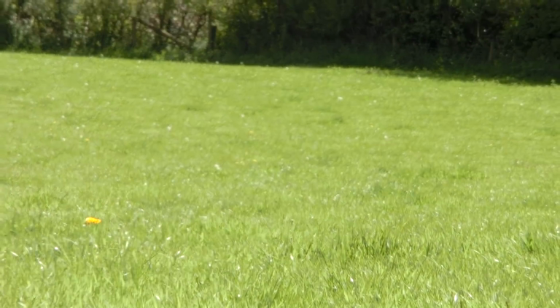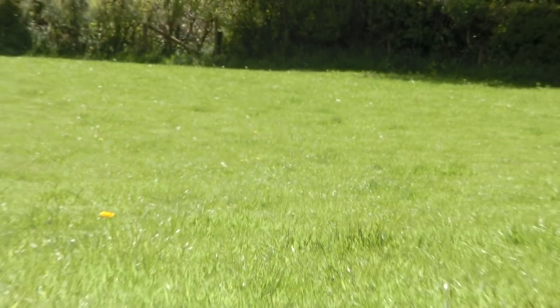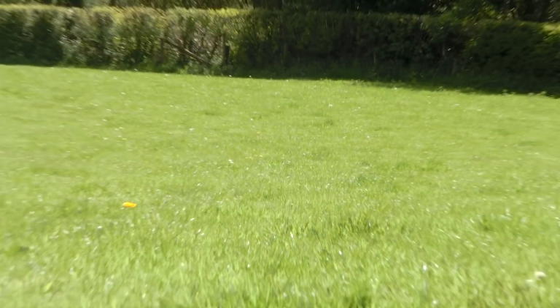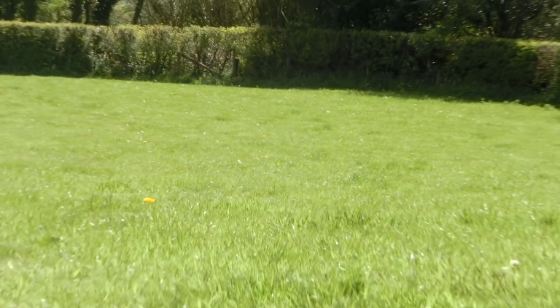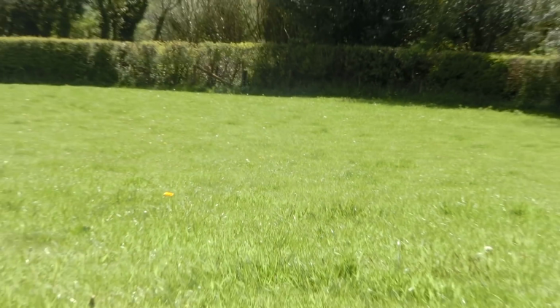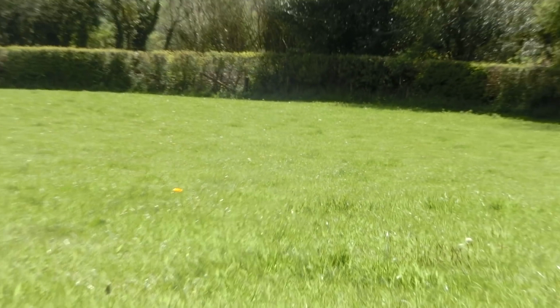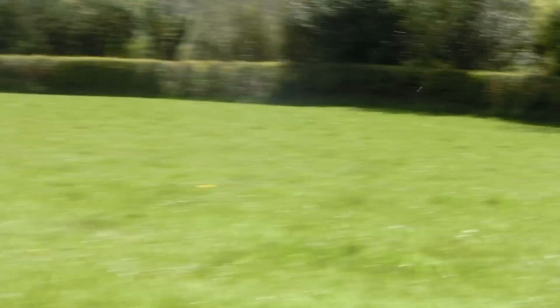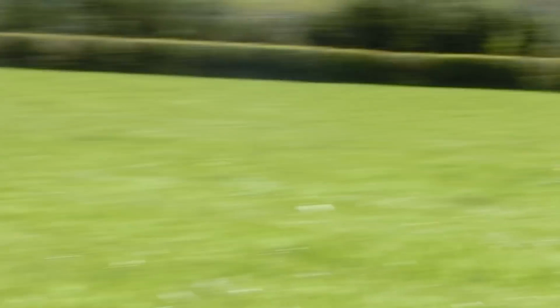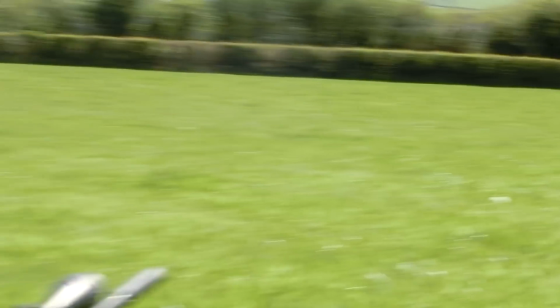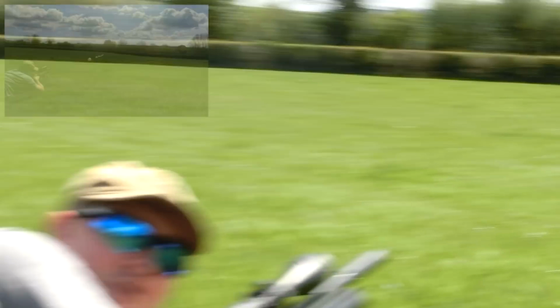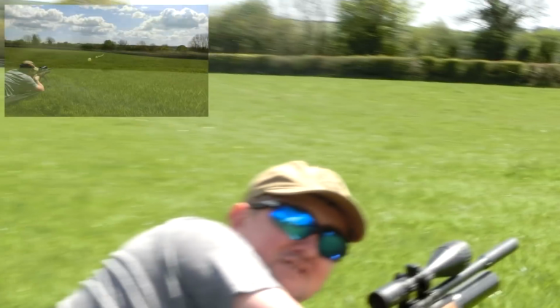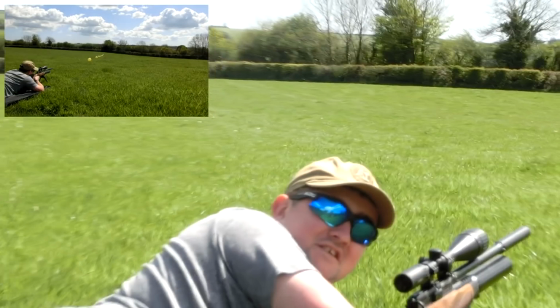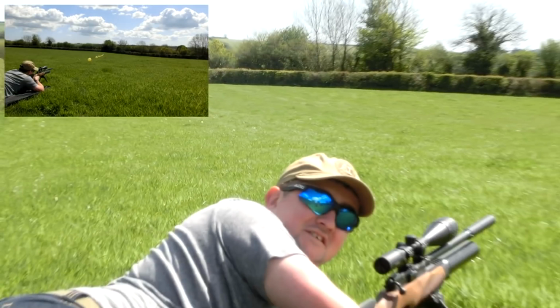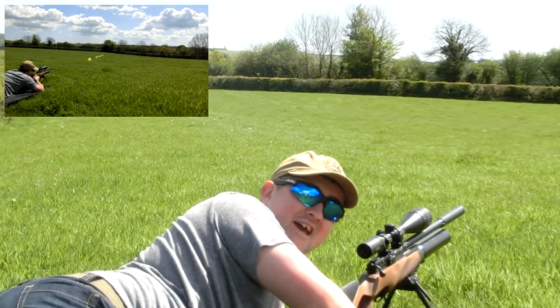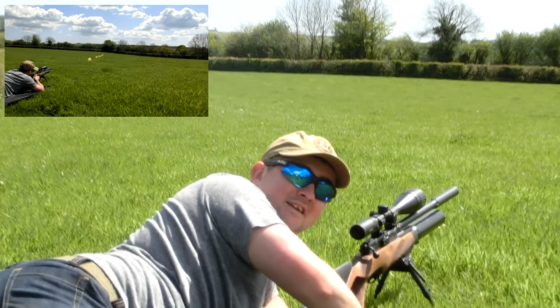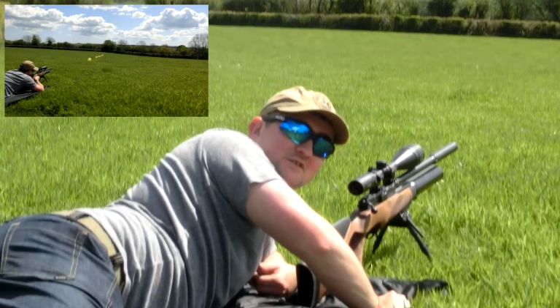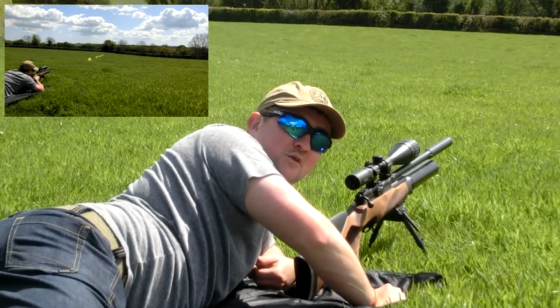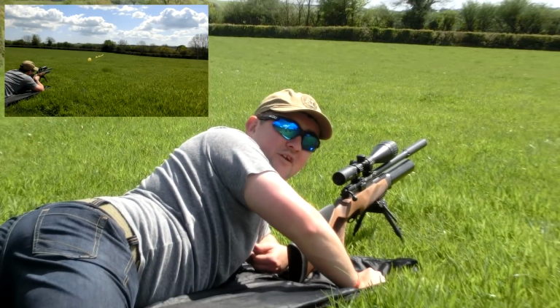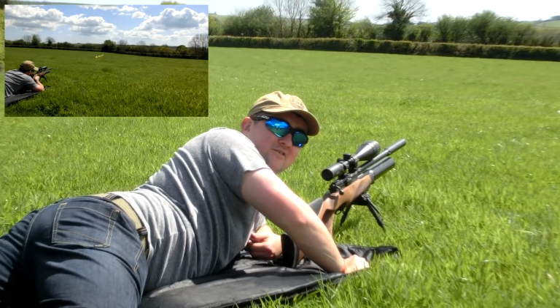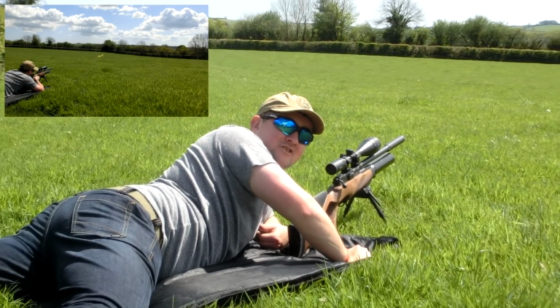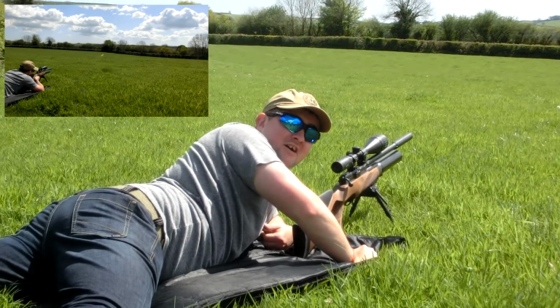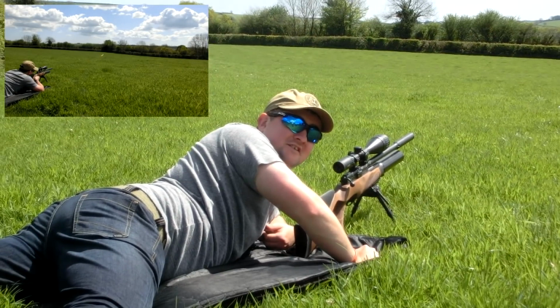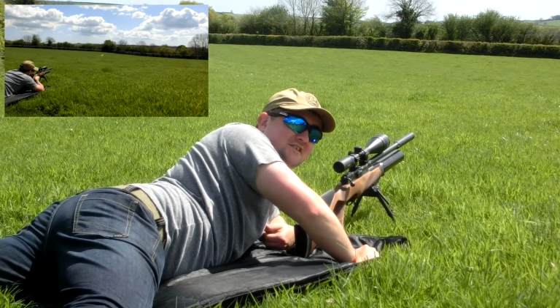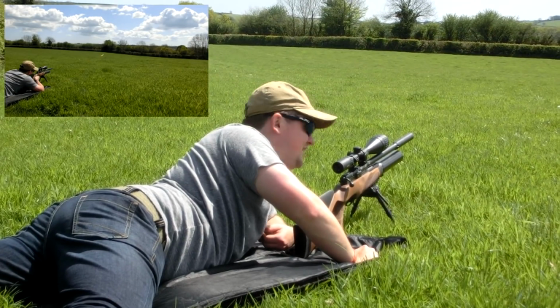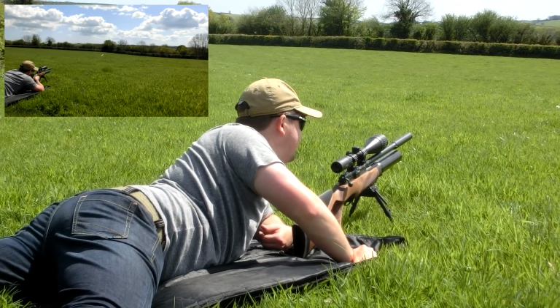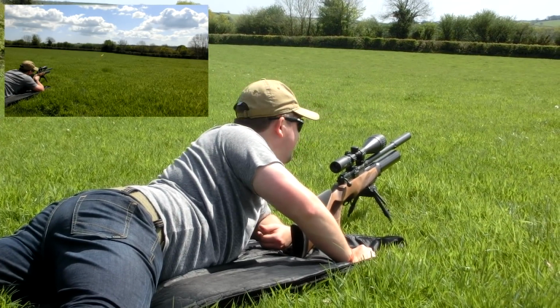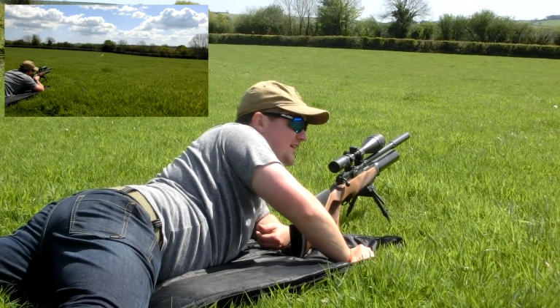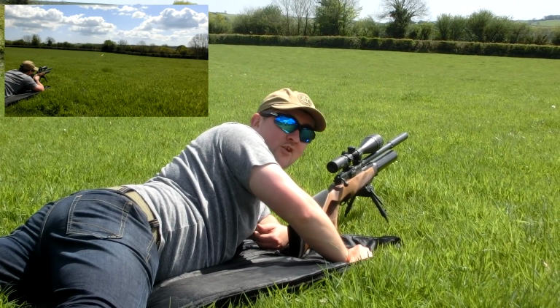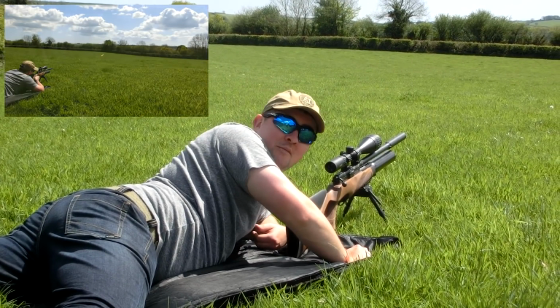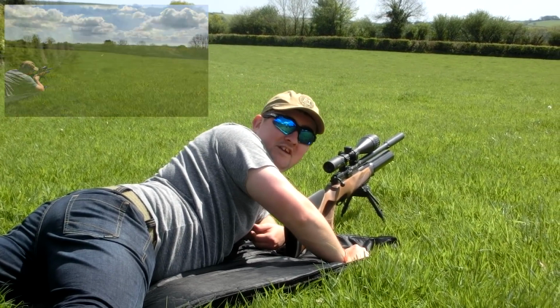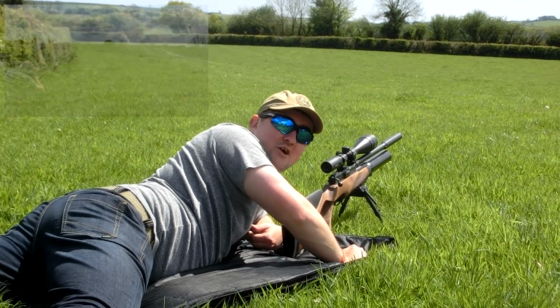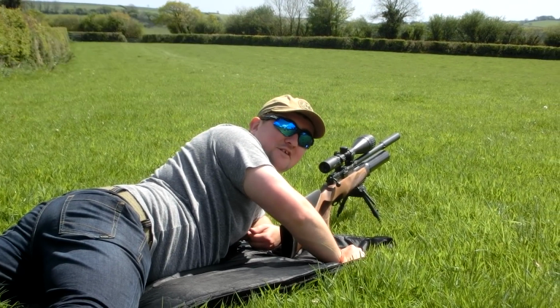There we have it guys — that was 10 to 100 yards in not many shots.